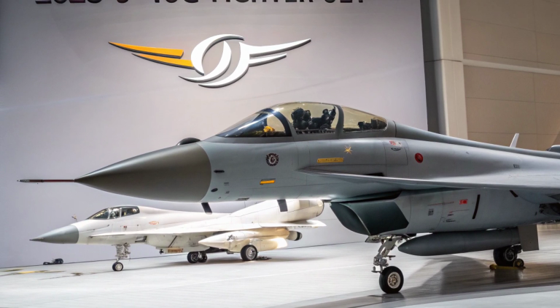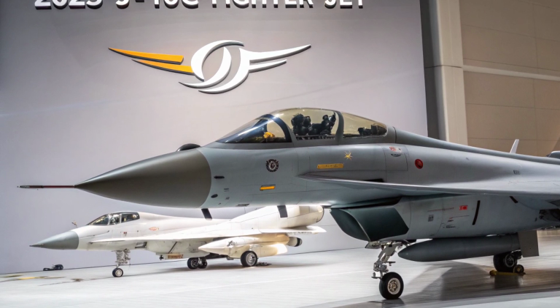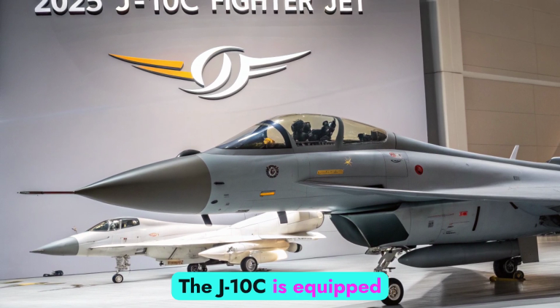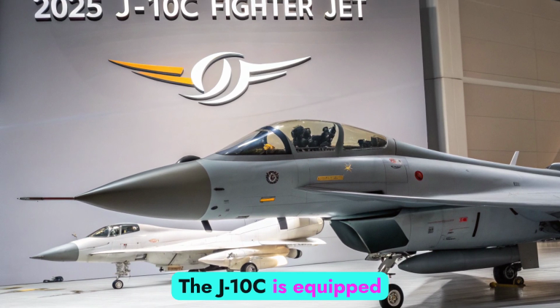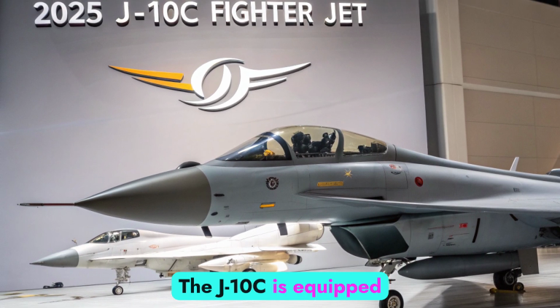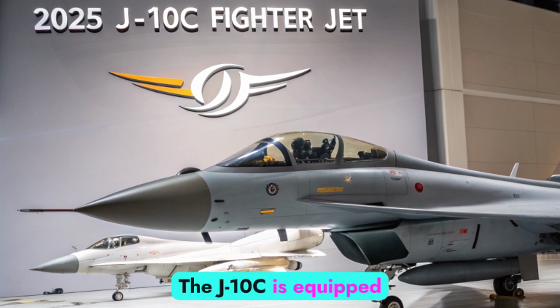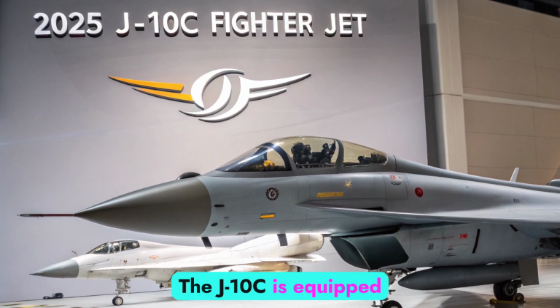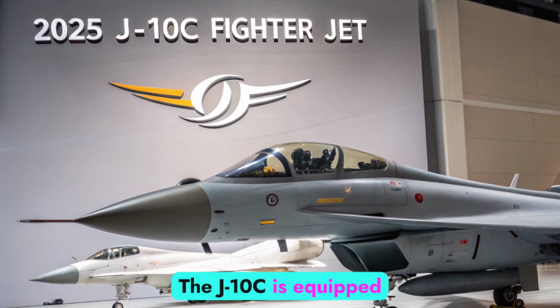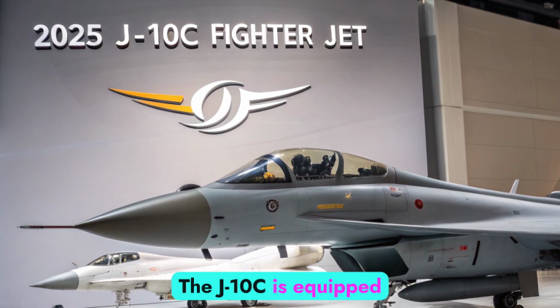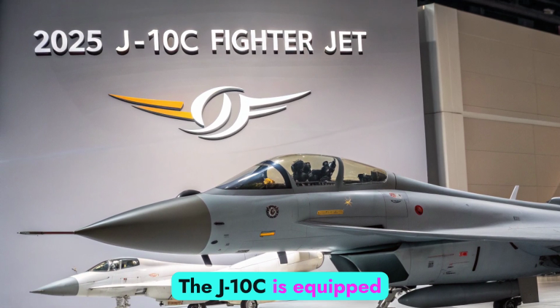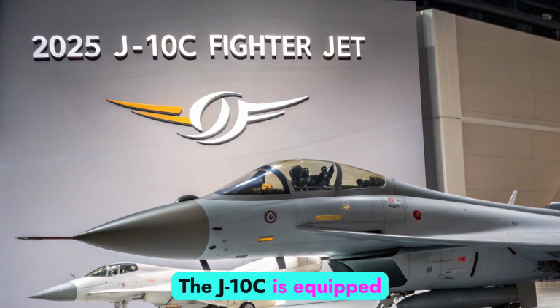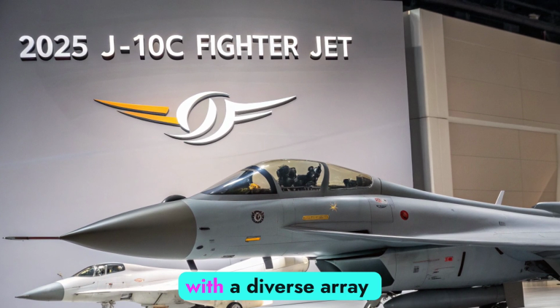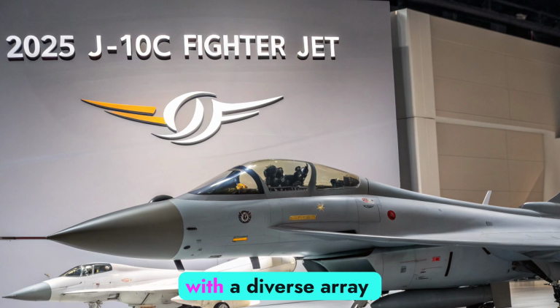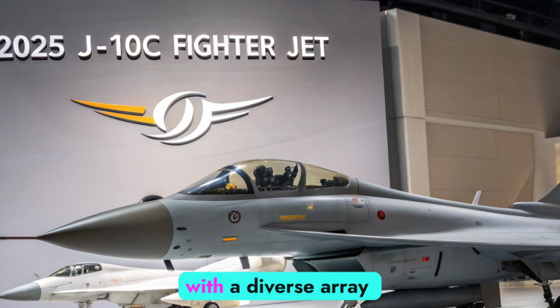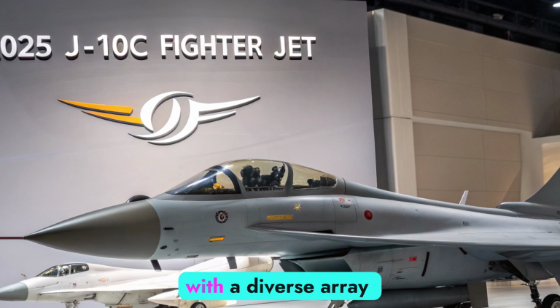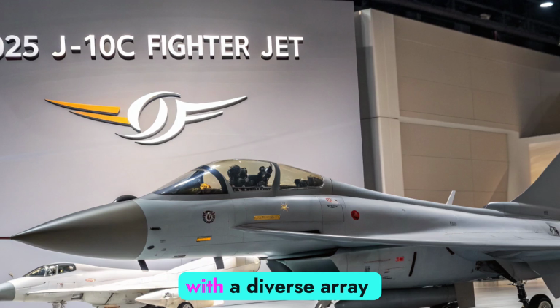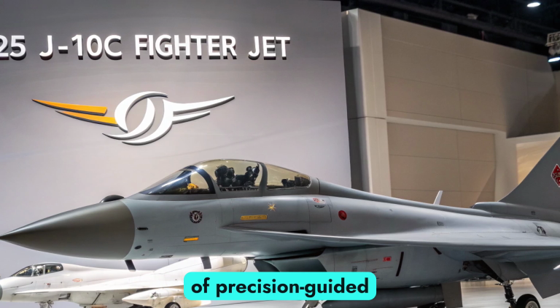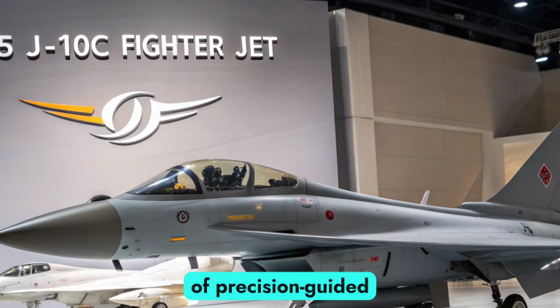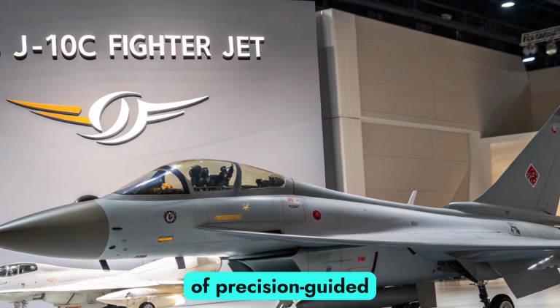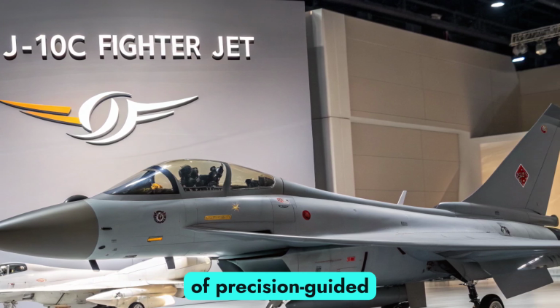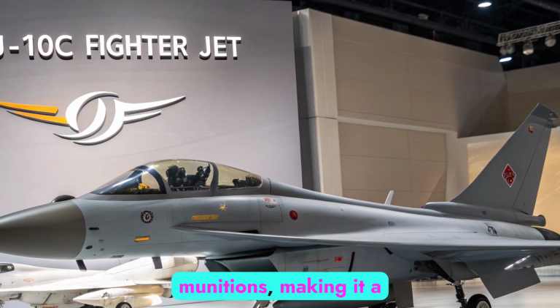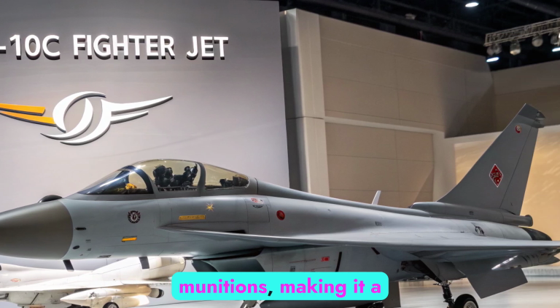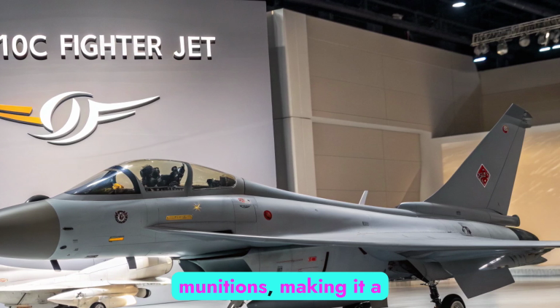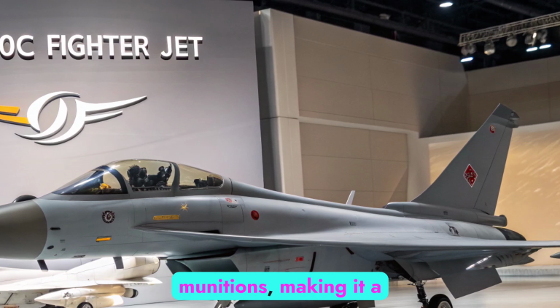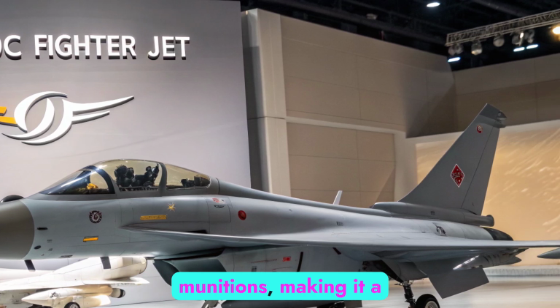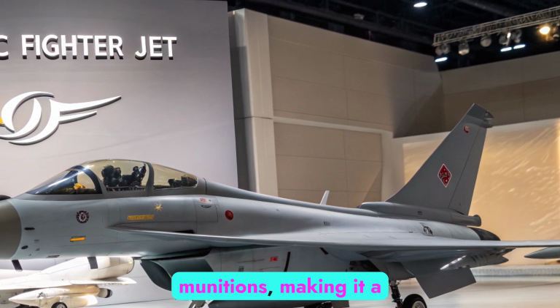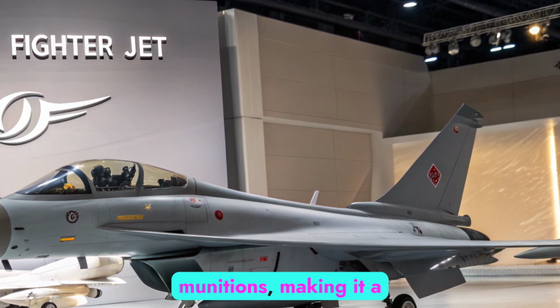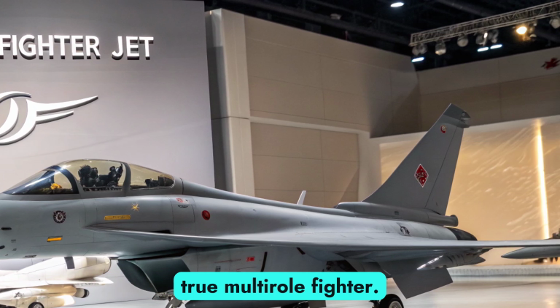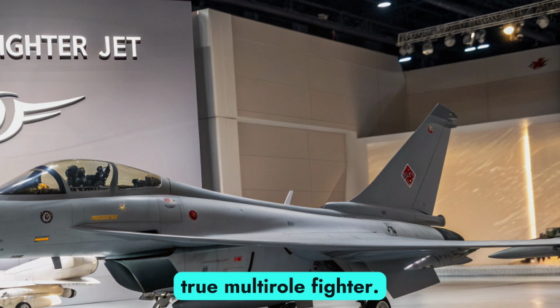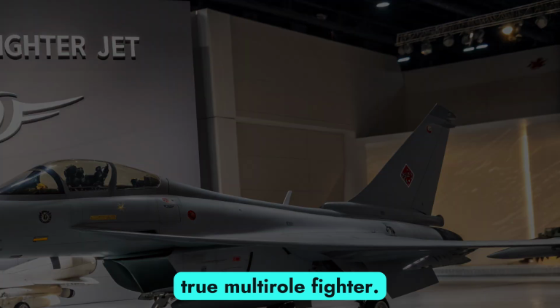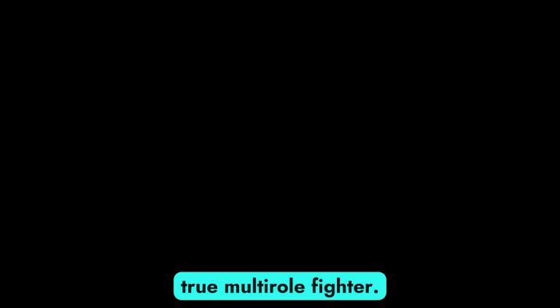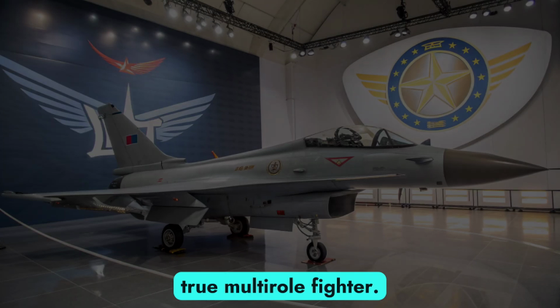Weapons and mission flexibility. The J-10C is equipped with a diverse array of precision-guided munitions, making it a true multi-role fighter.